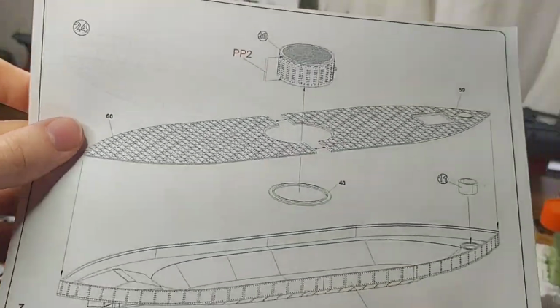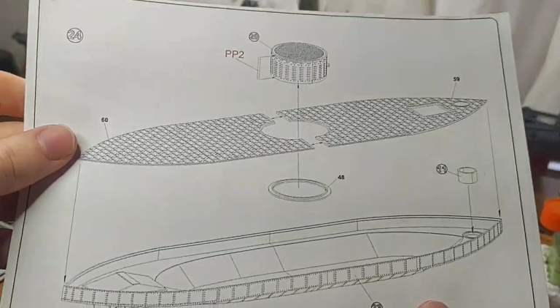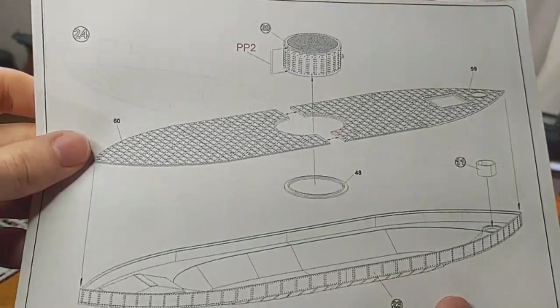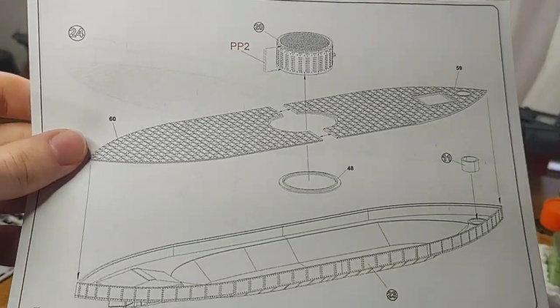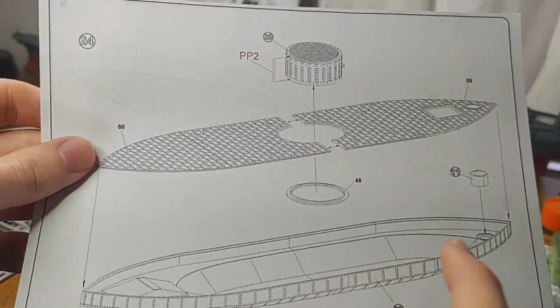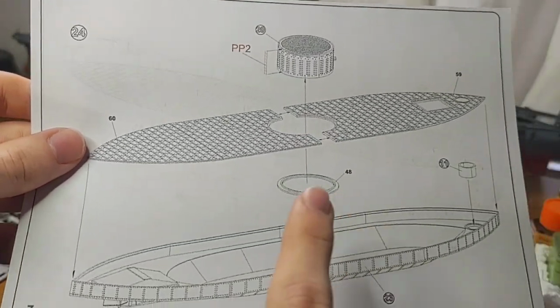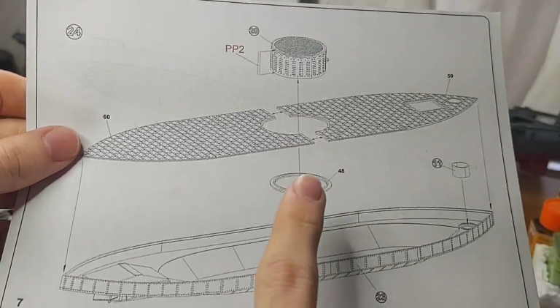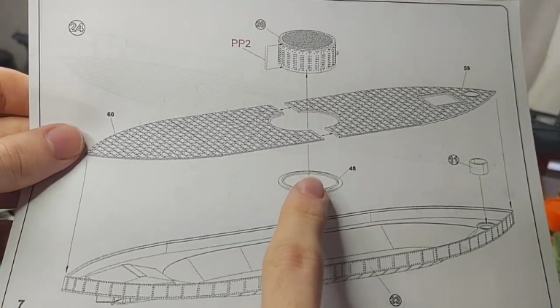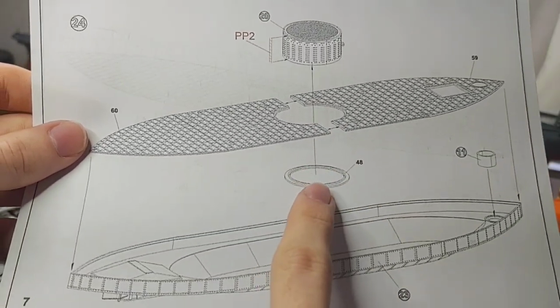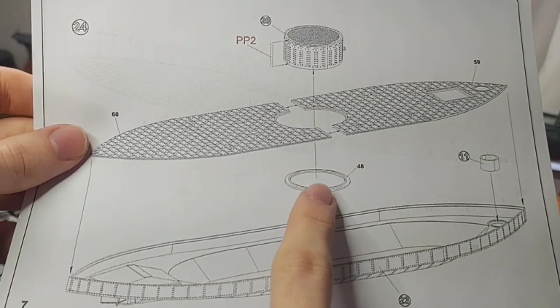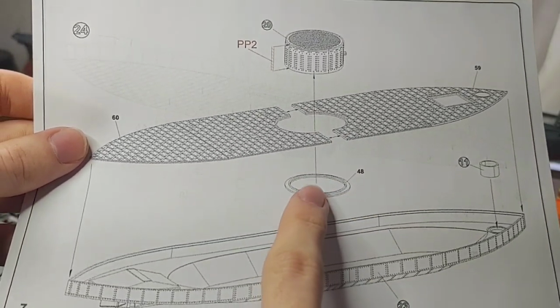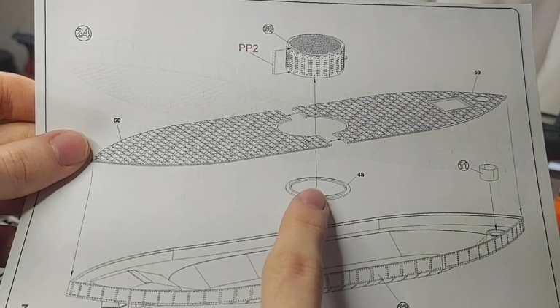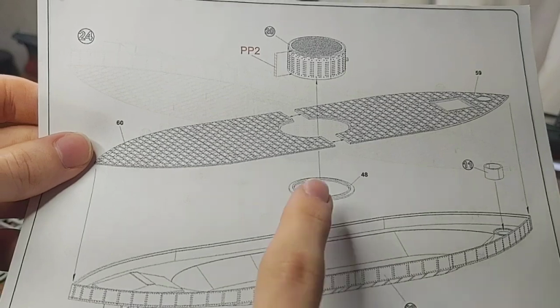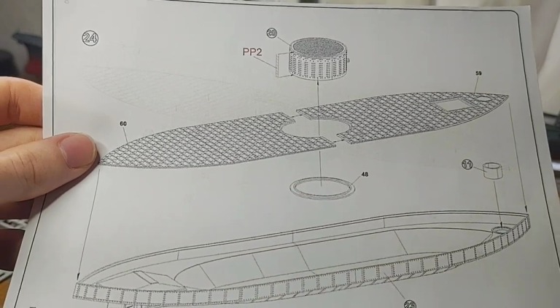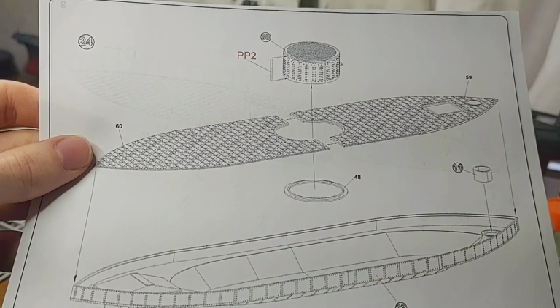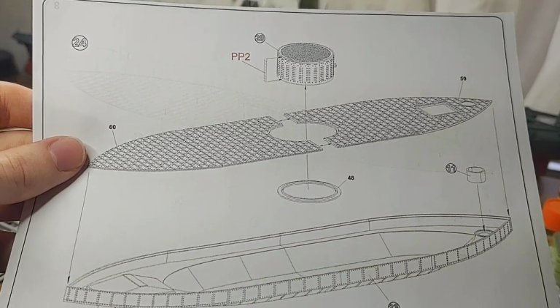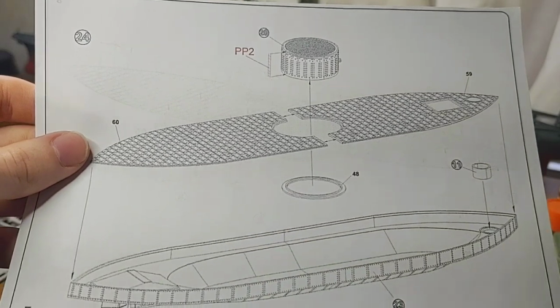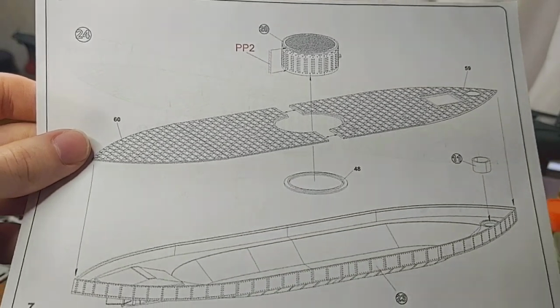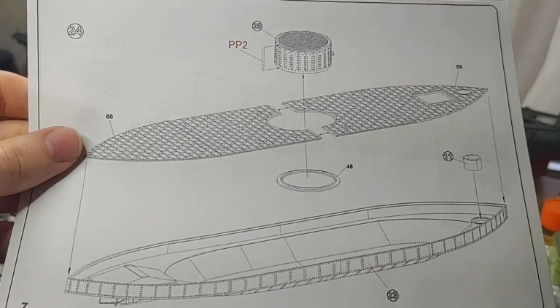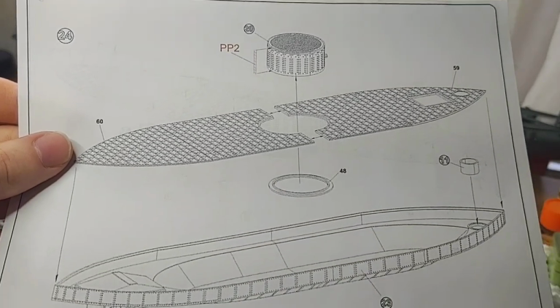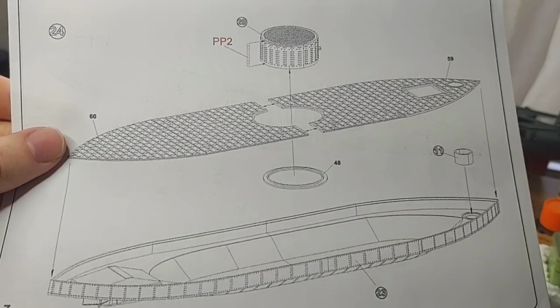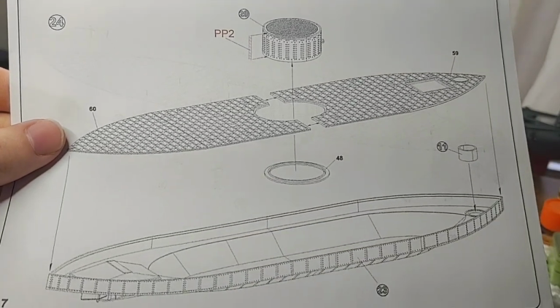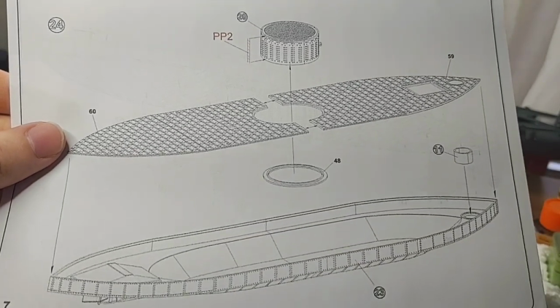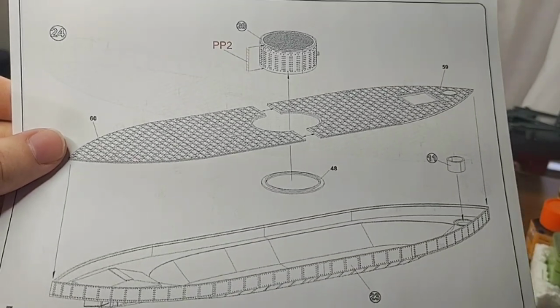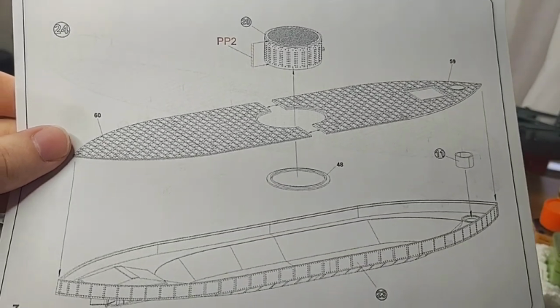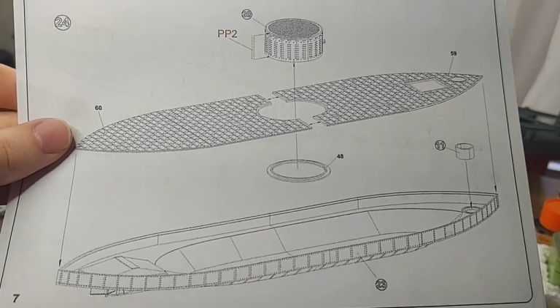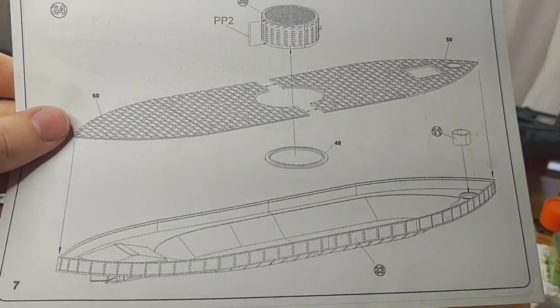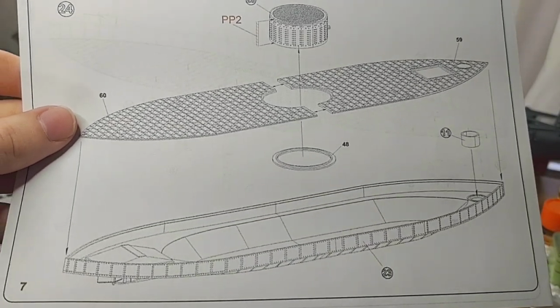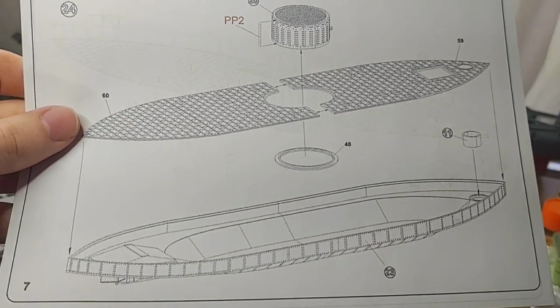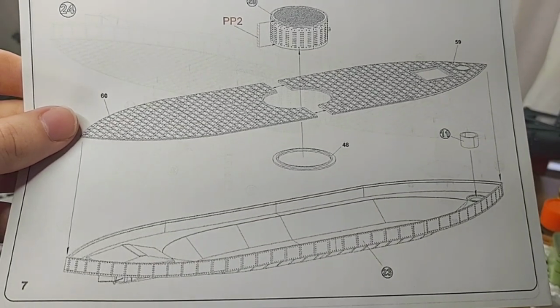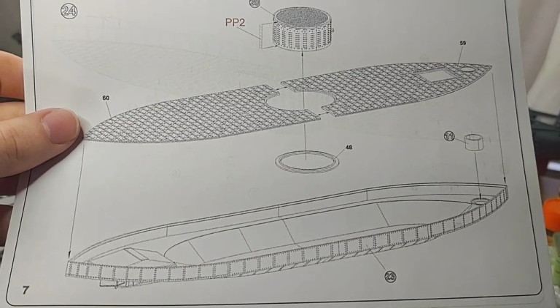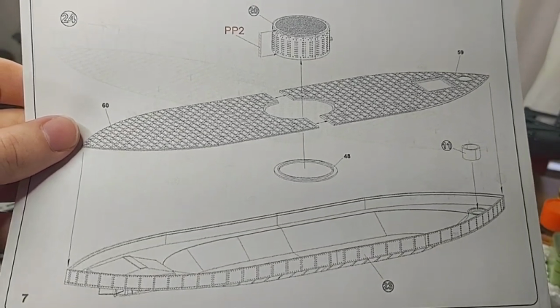Something else I've noticed is that, if you do it correctly, the turret should be able to rotate when the model is complete.